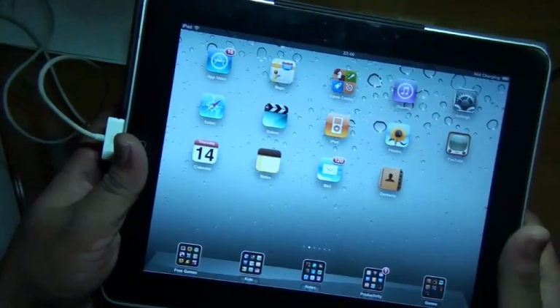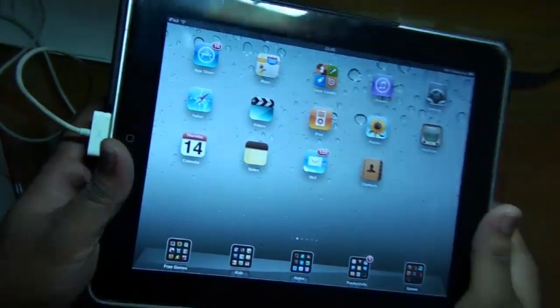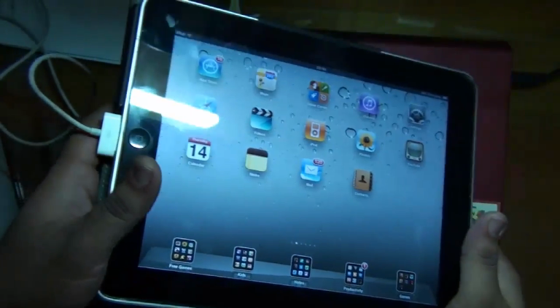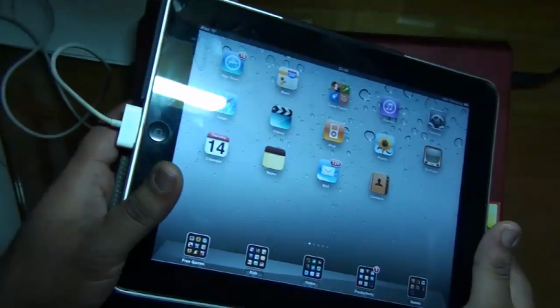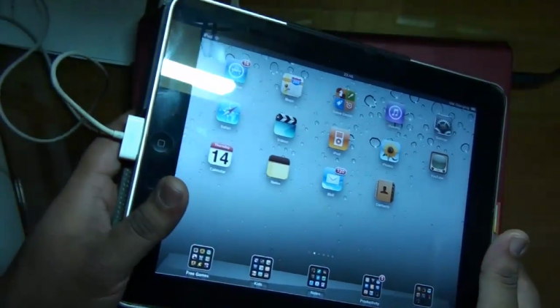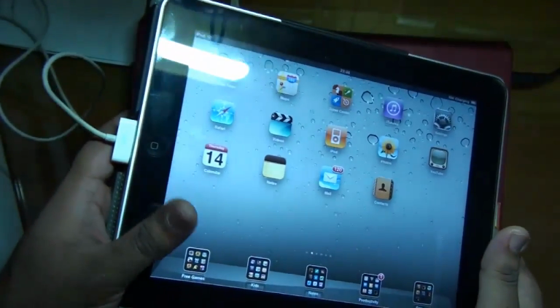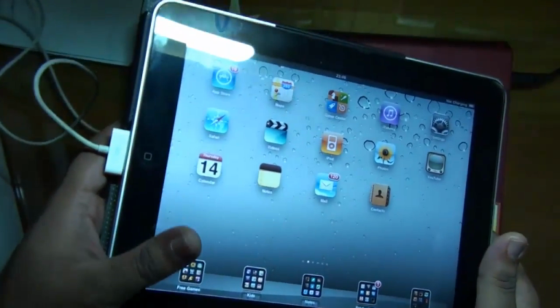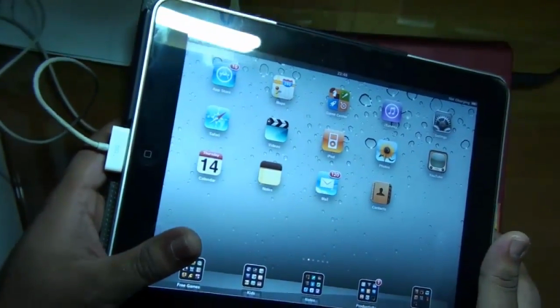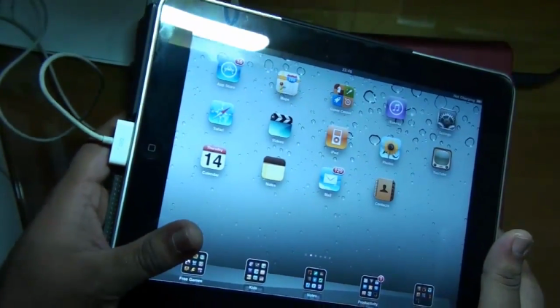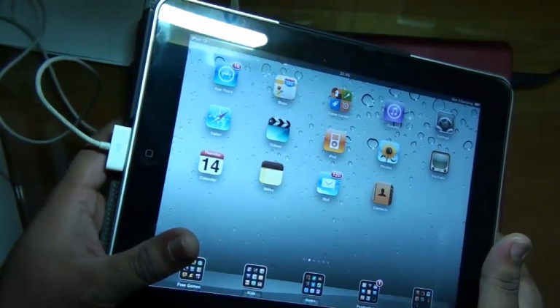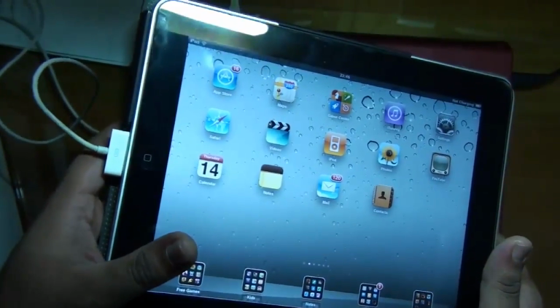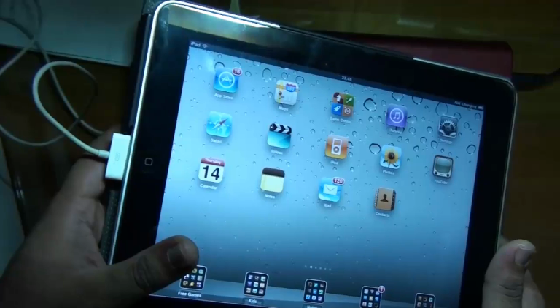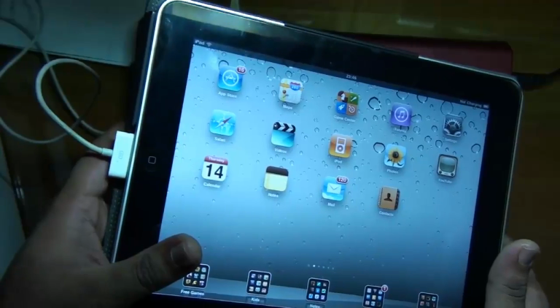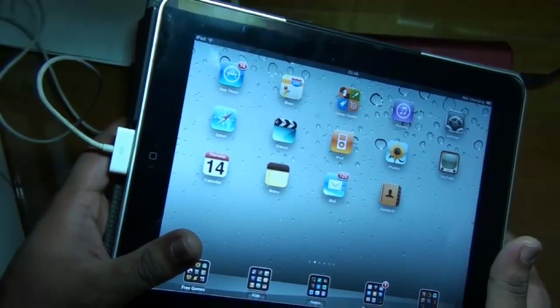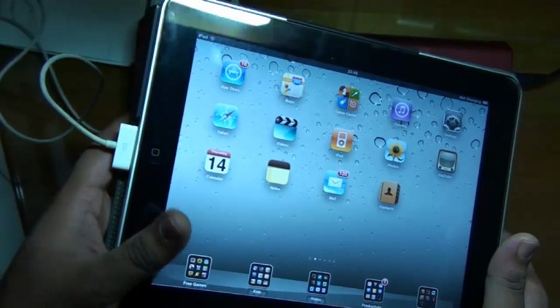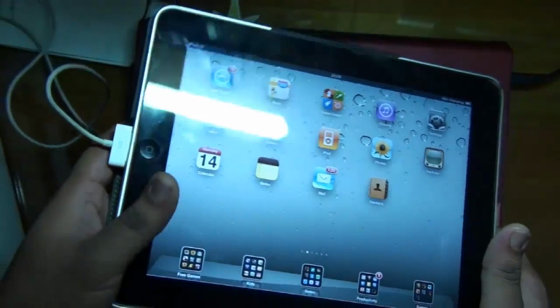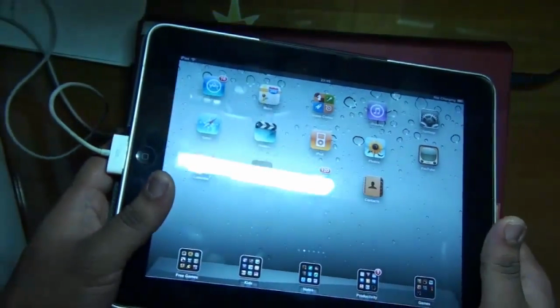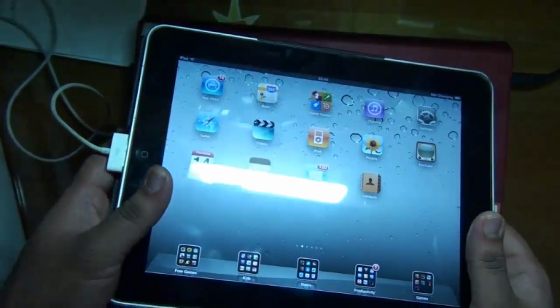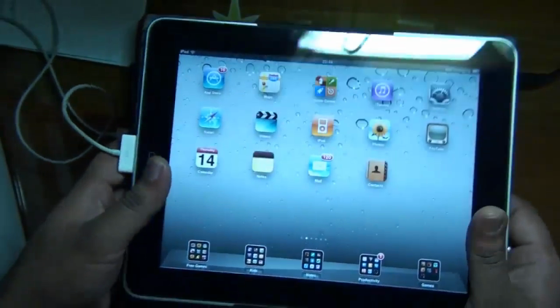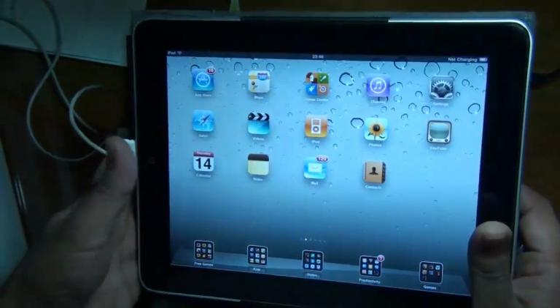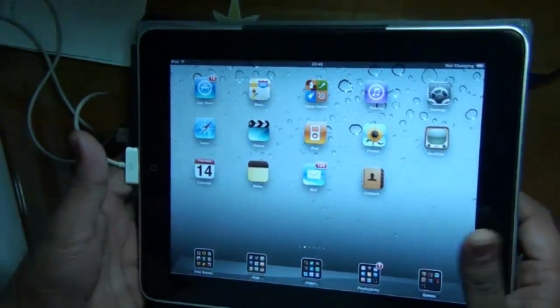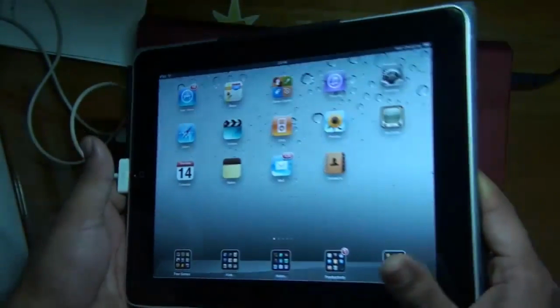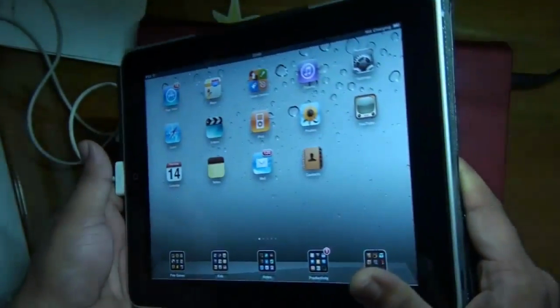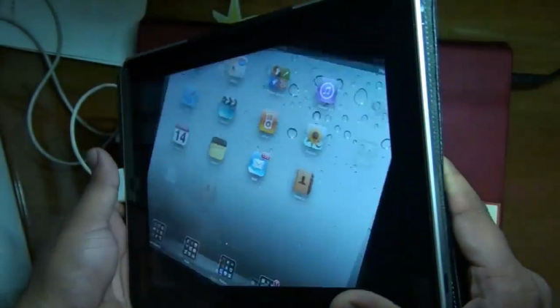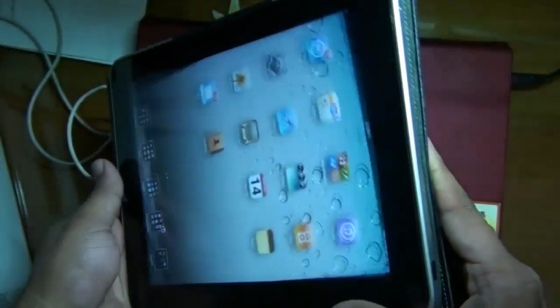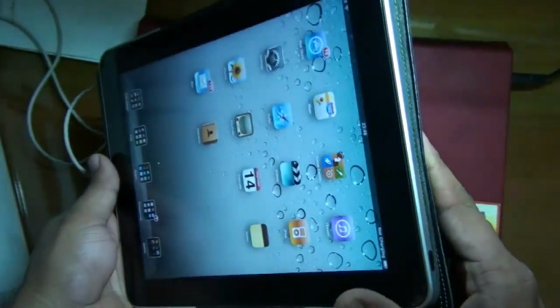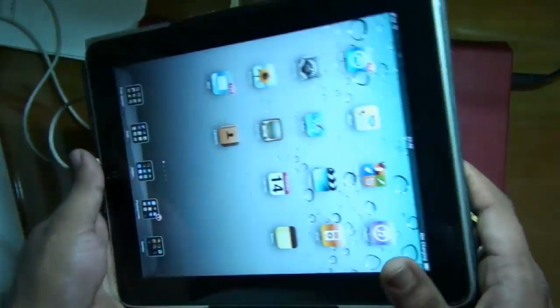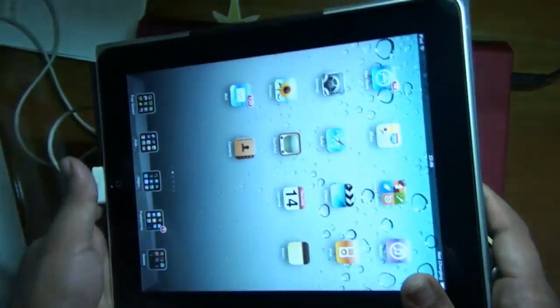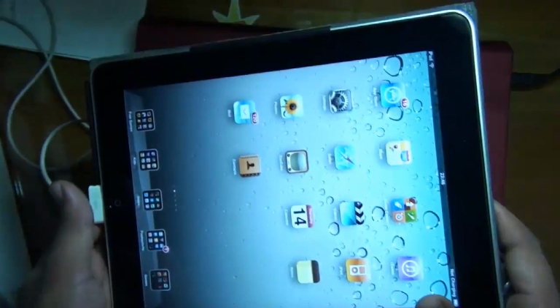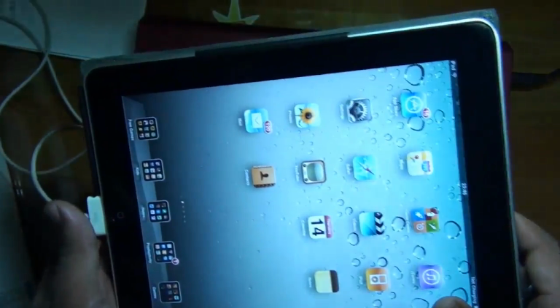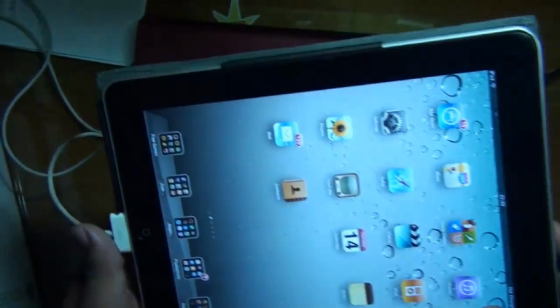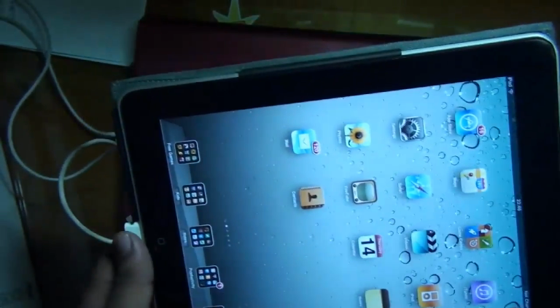Hi guys, this is Ashish from technospot.net and today I will give you a quick demo of how you can reset or turn off your iPad completely.